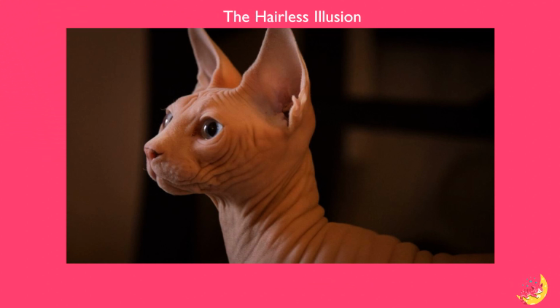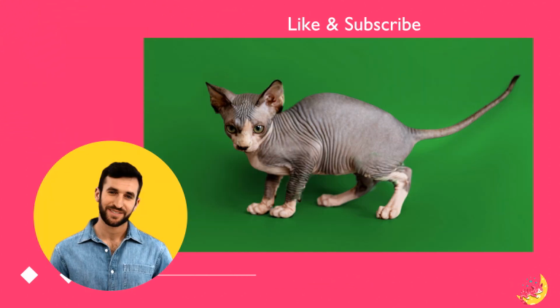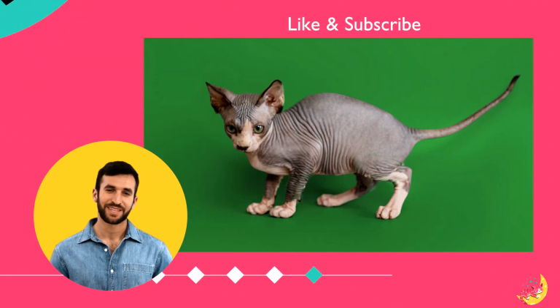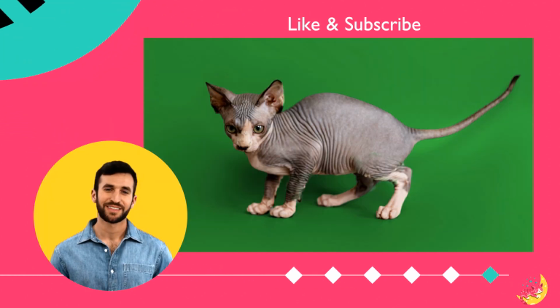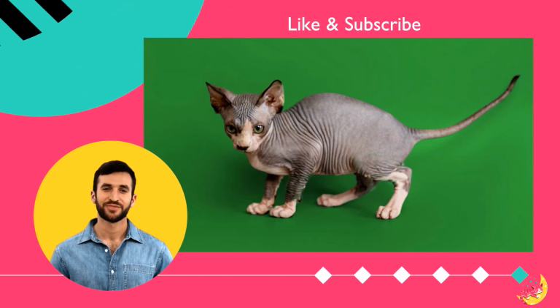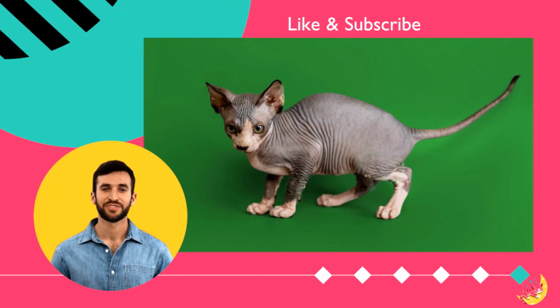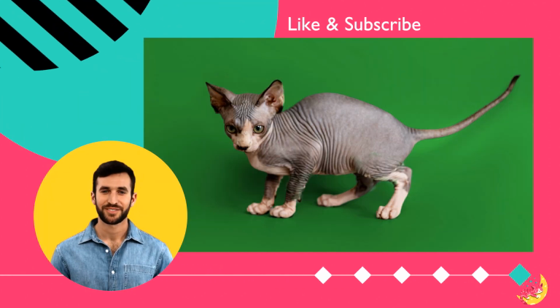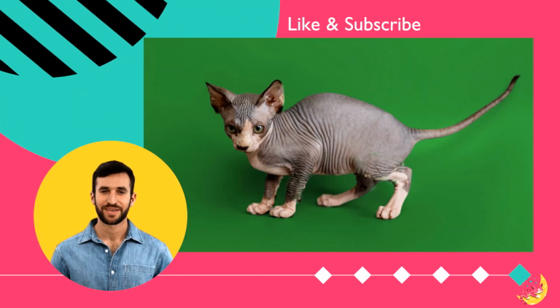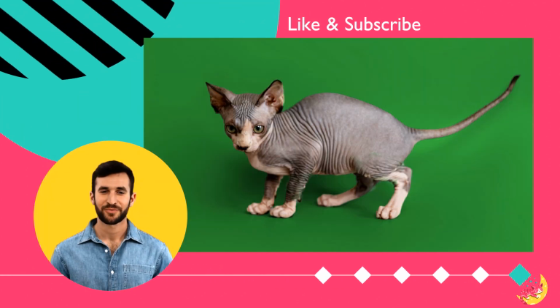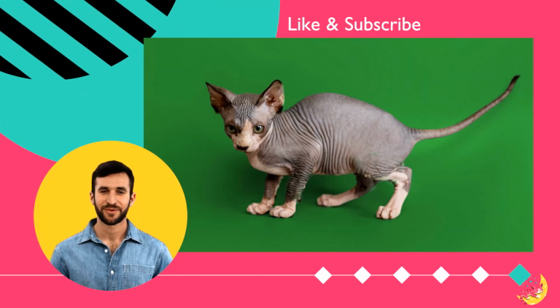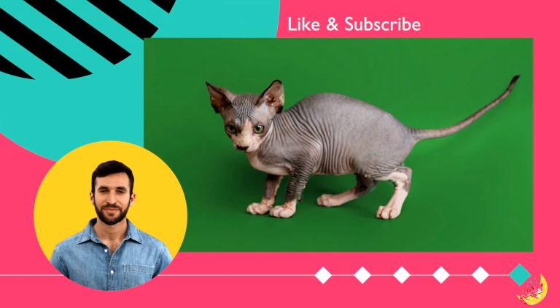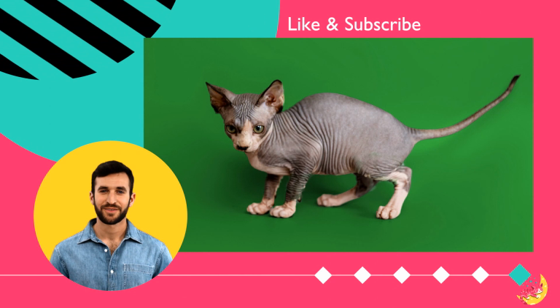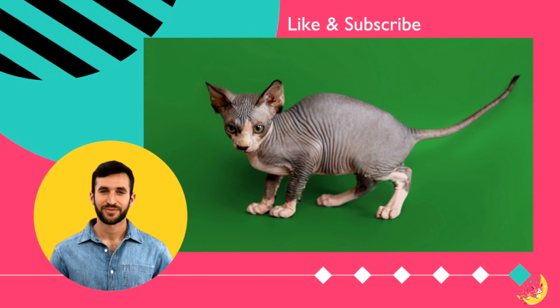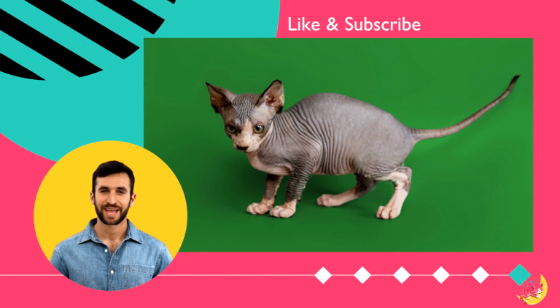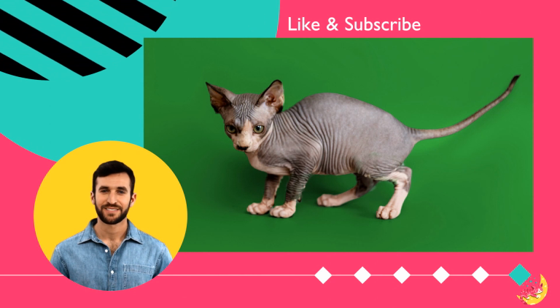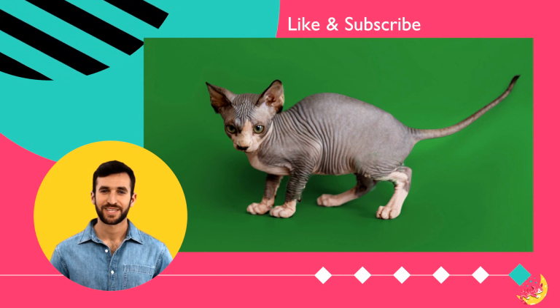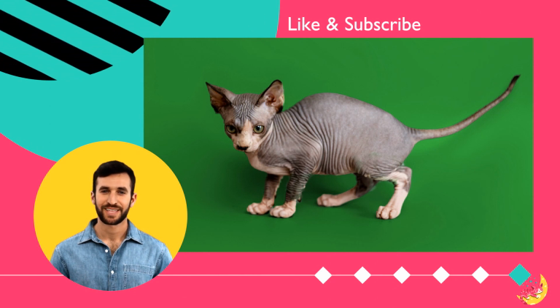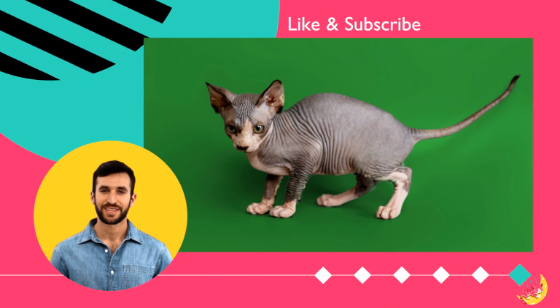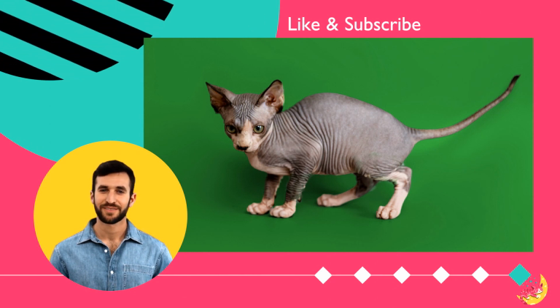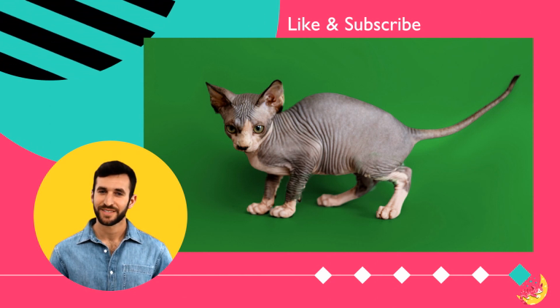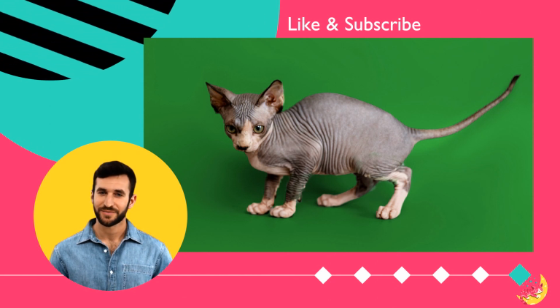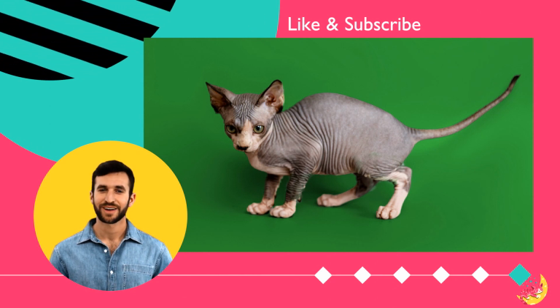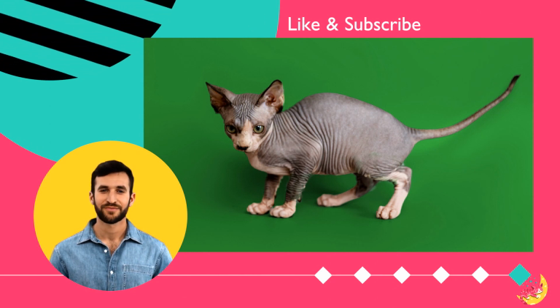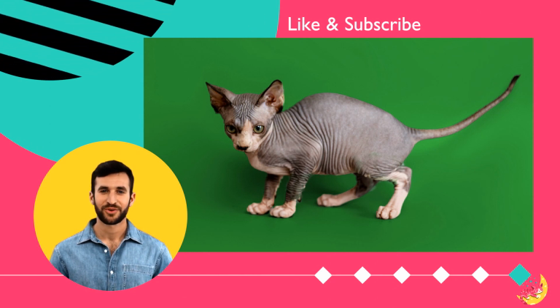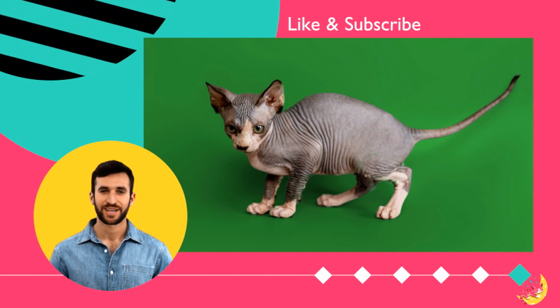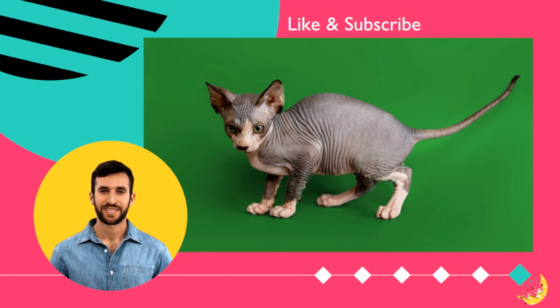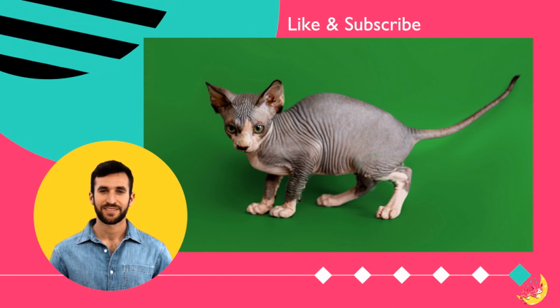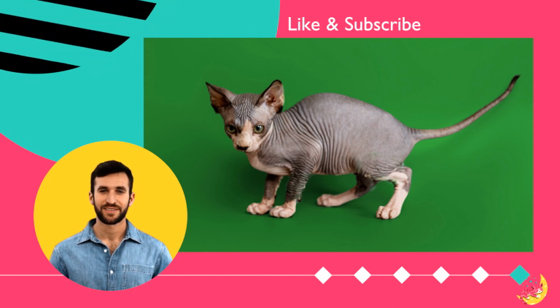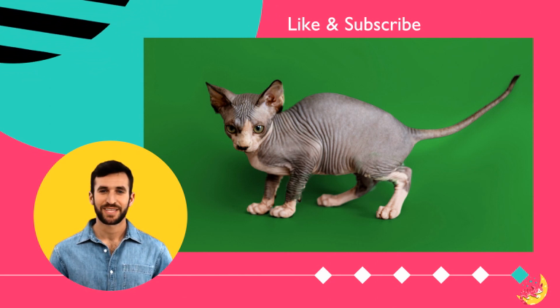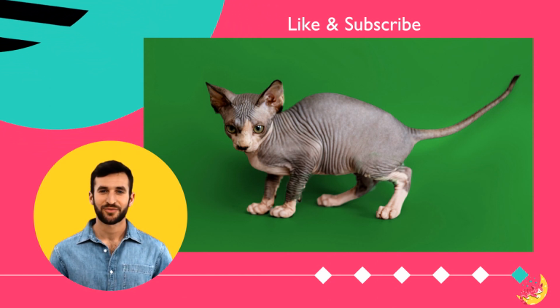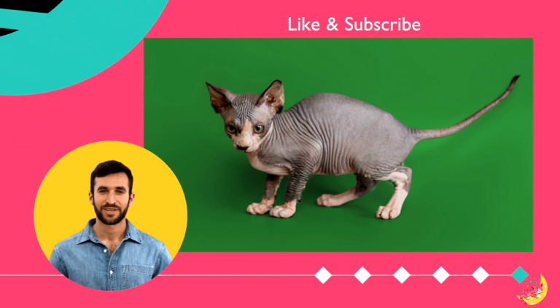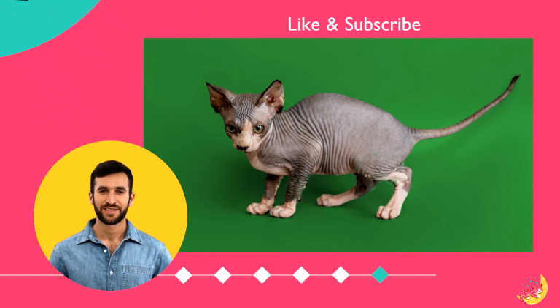Click the link in the description to discover more about Maine Coon cats. Hit the like button and subscribe for more content. Thank you for watching.